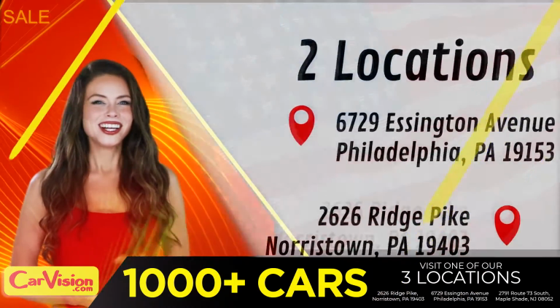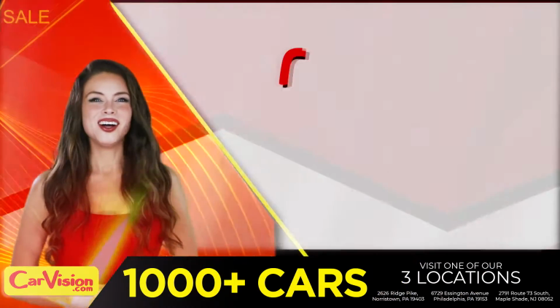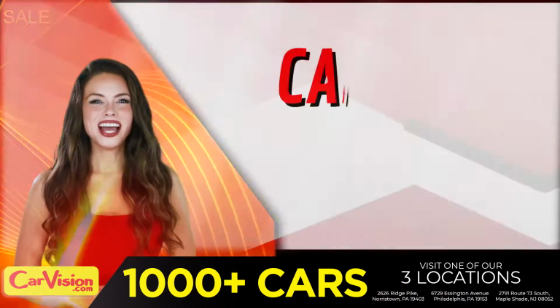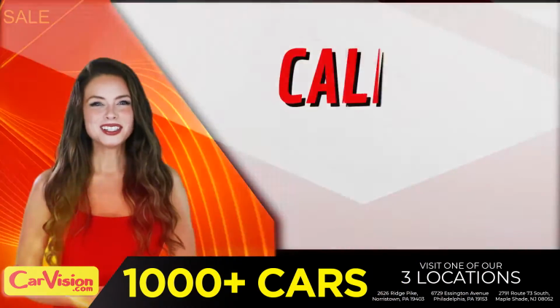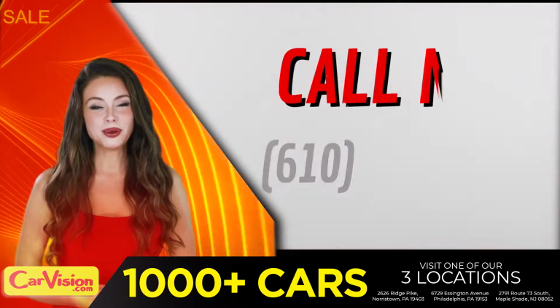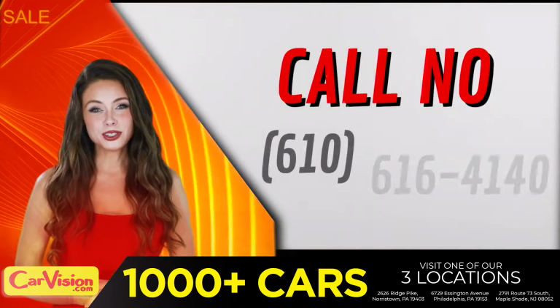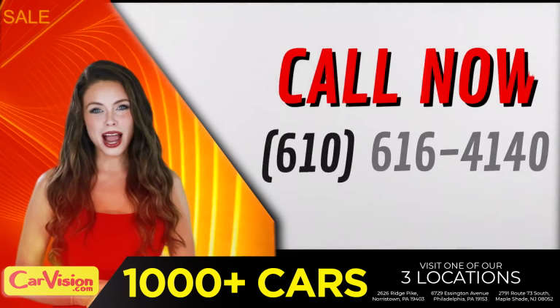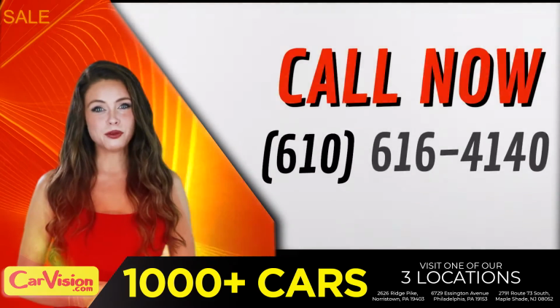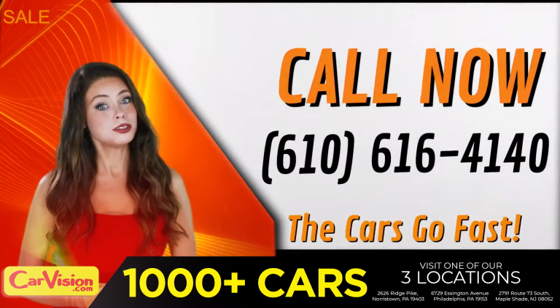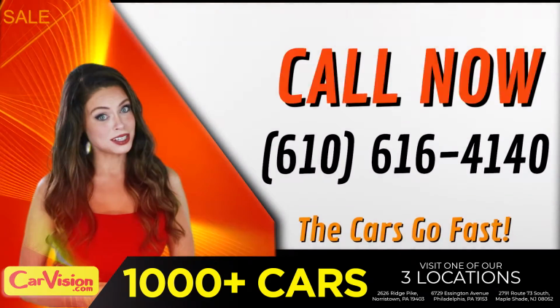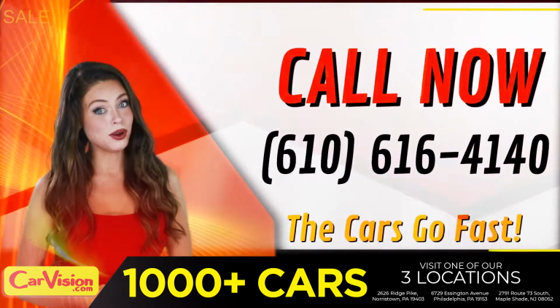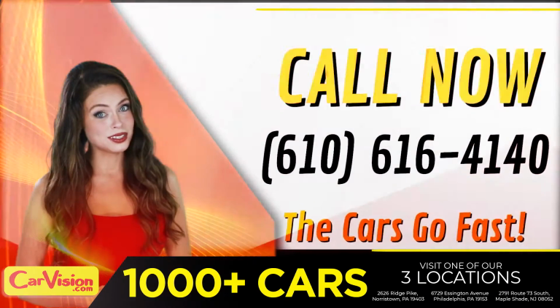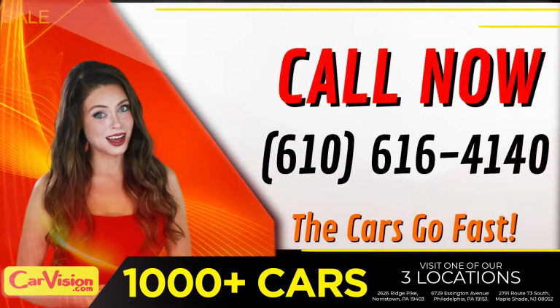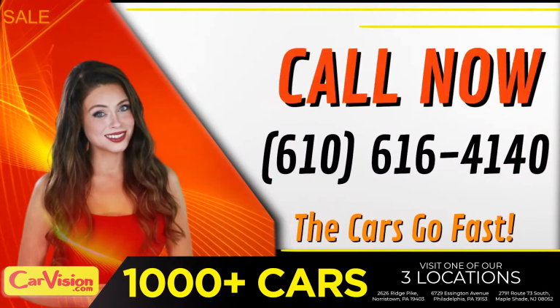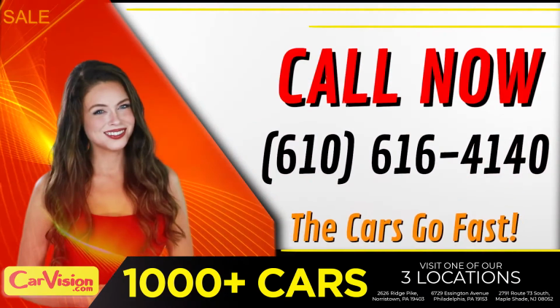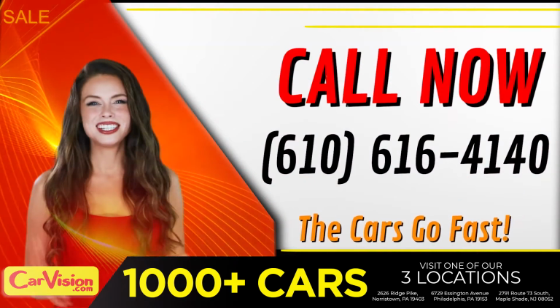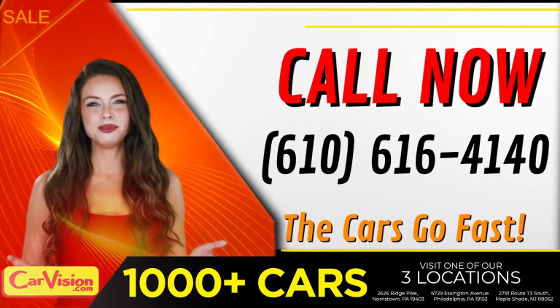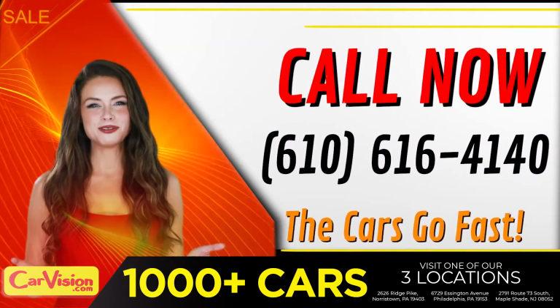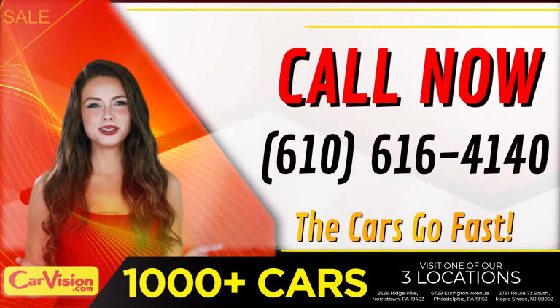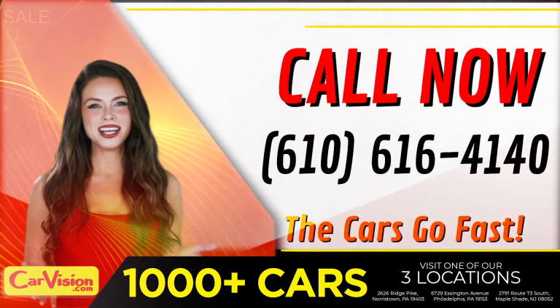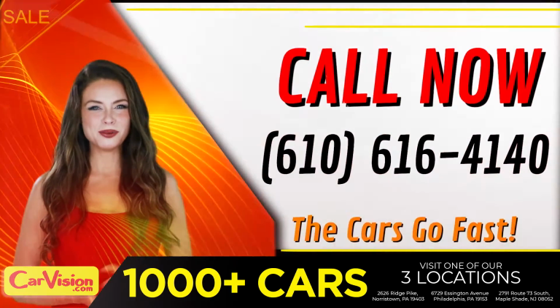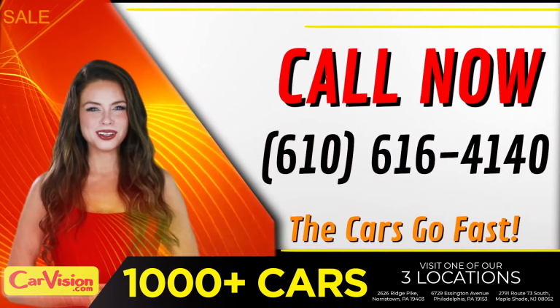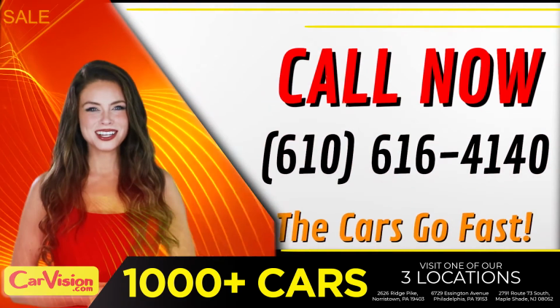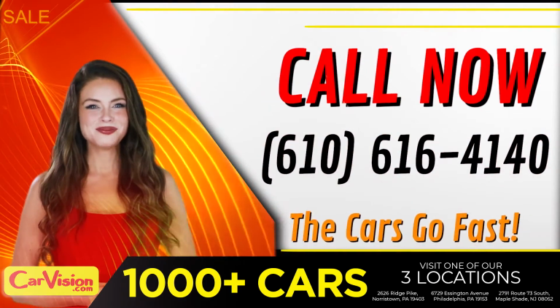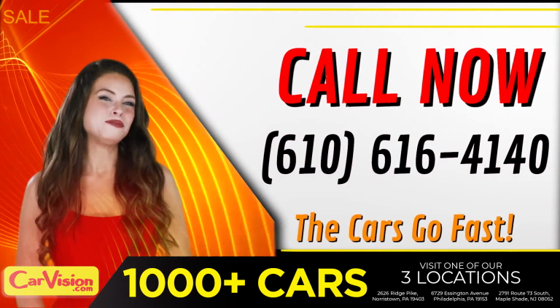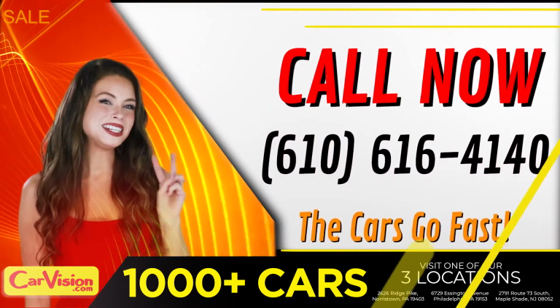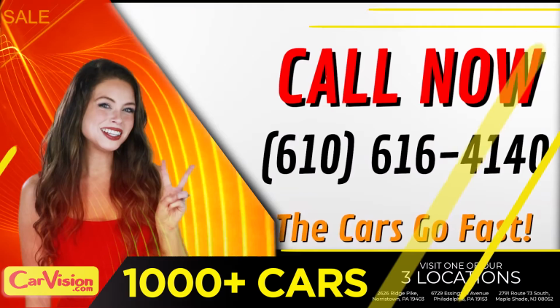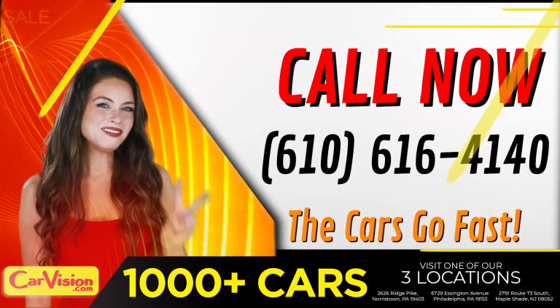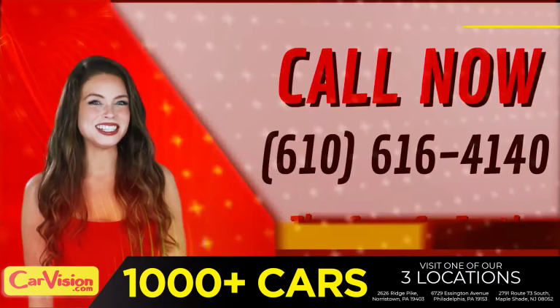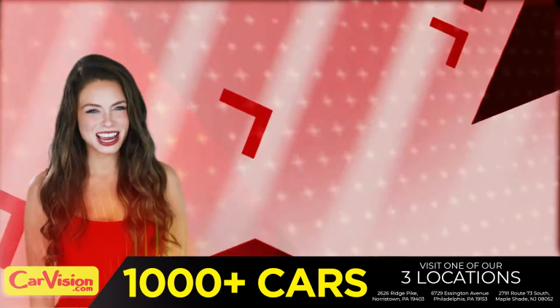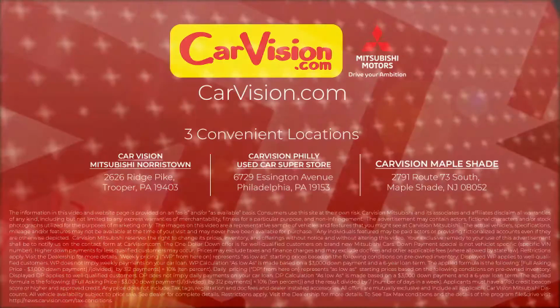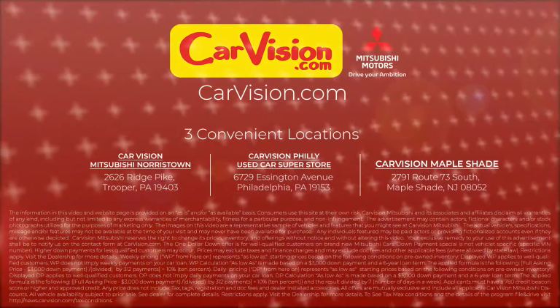Call now to book this ride before someone else does. The team looks forward to meeting you in person. Peace and love and safe driving.